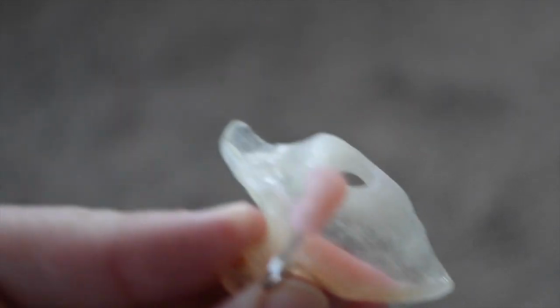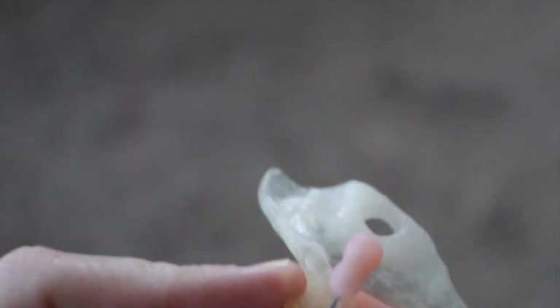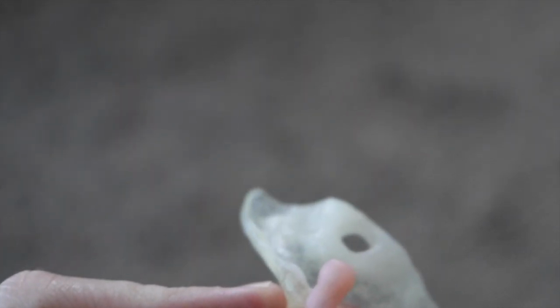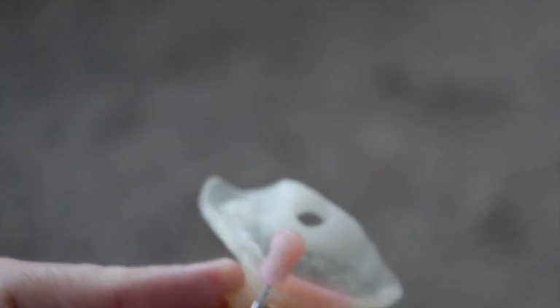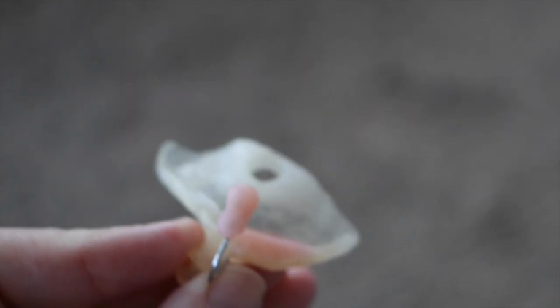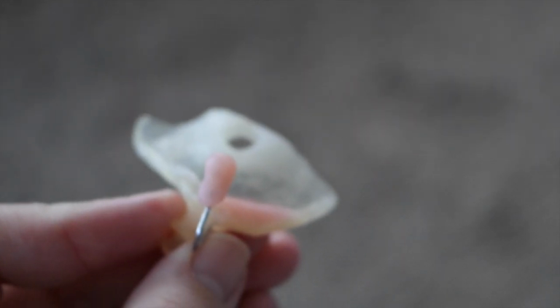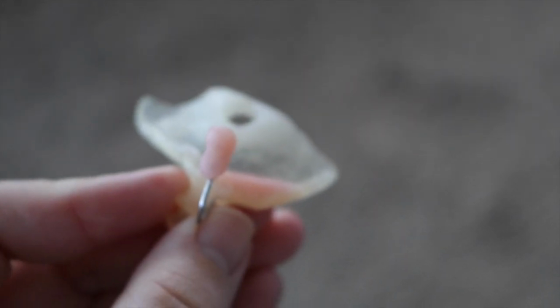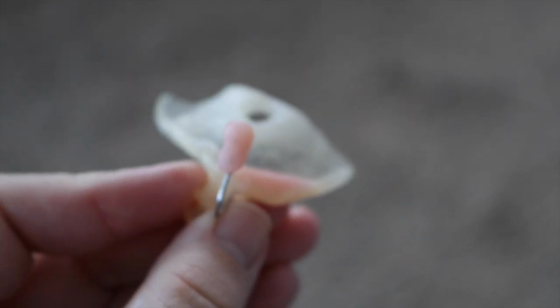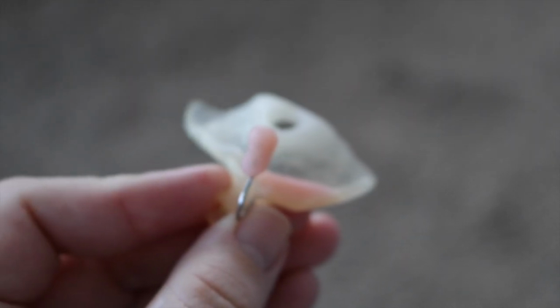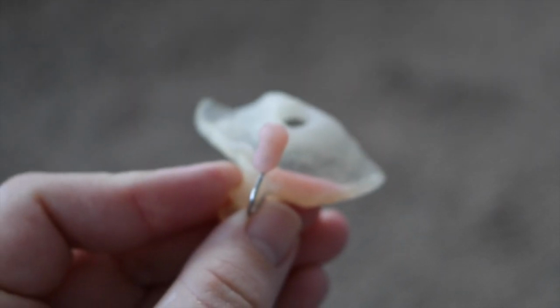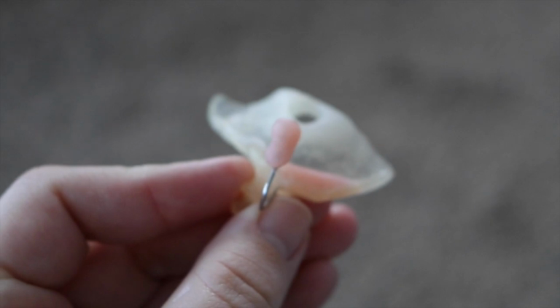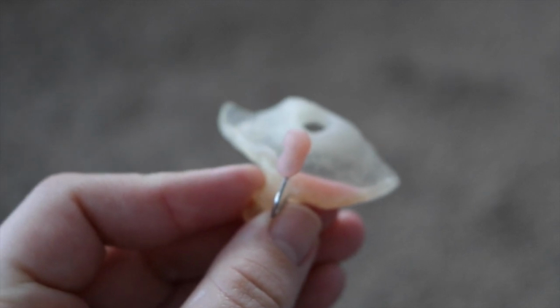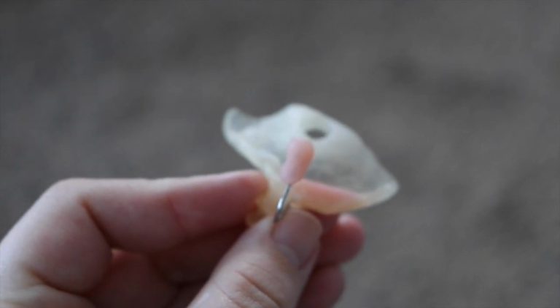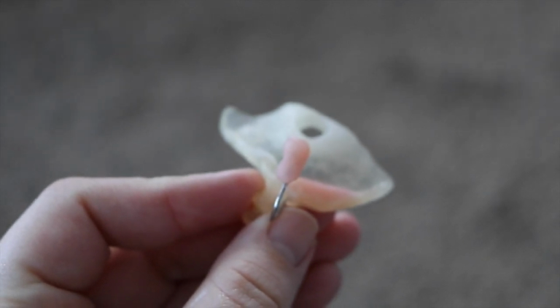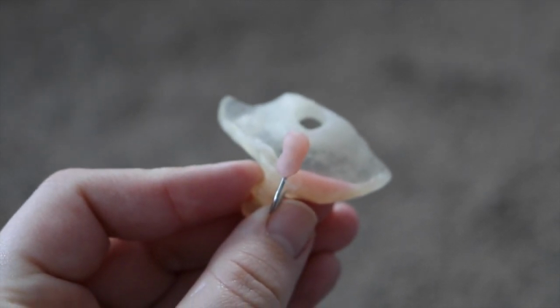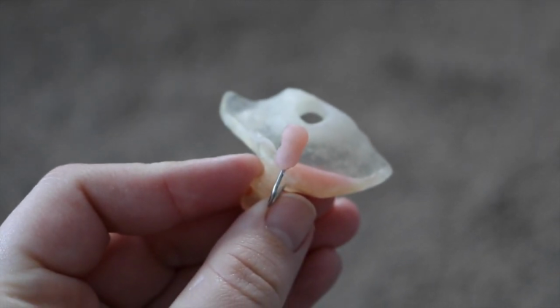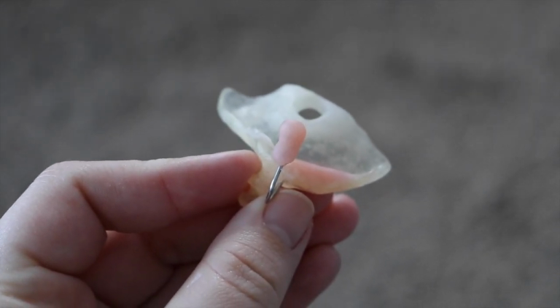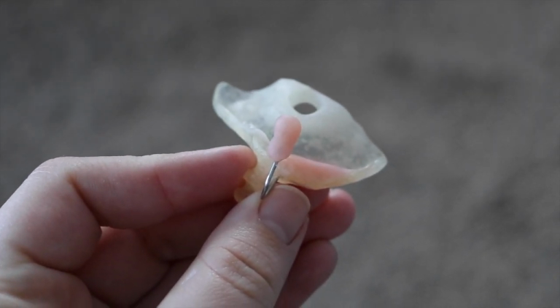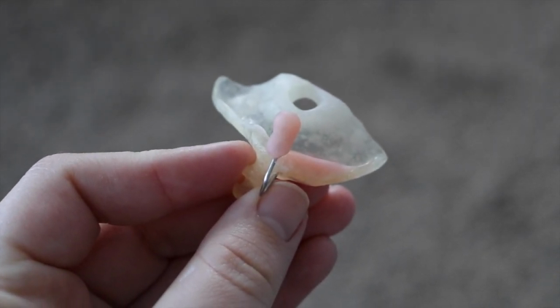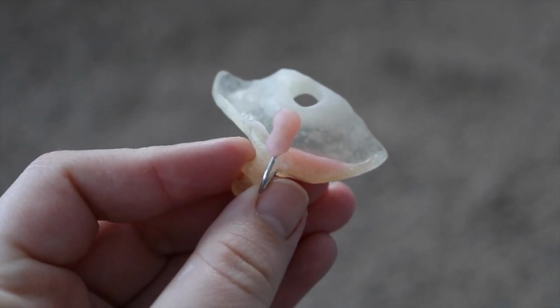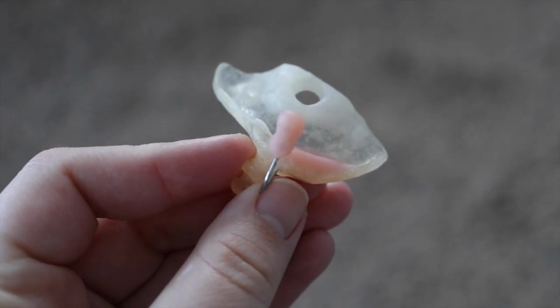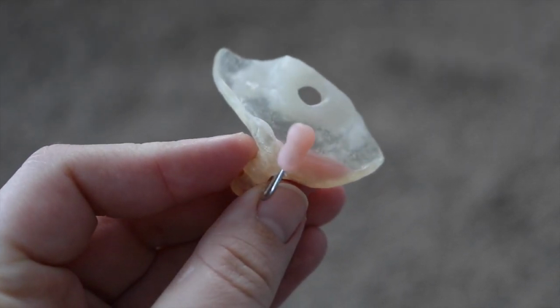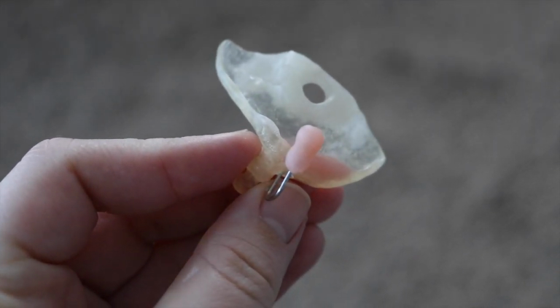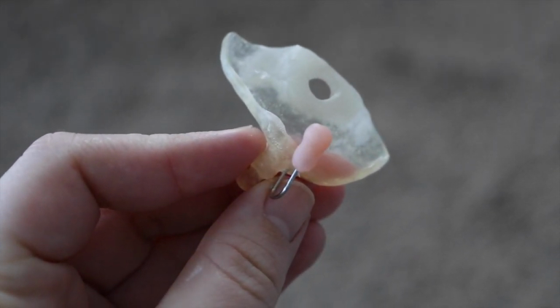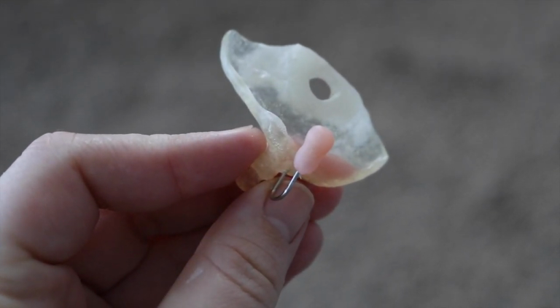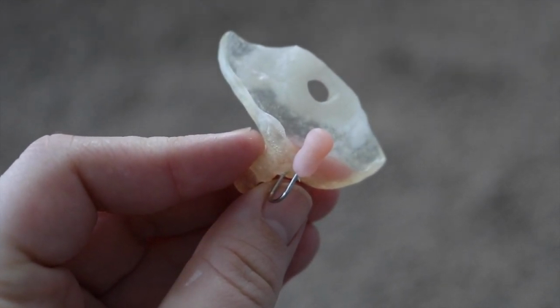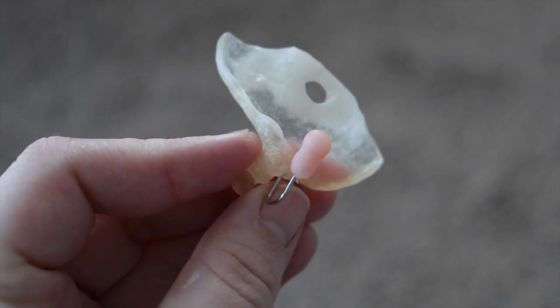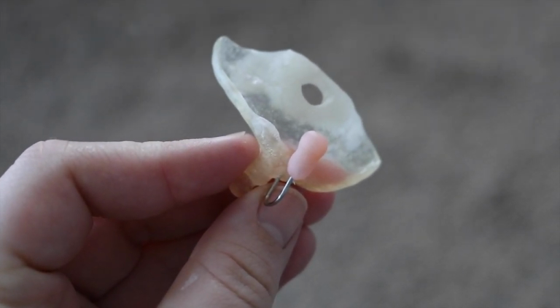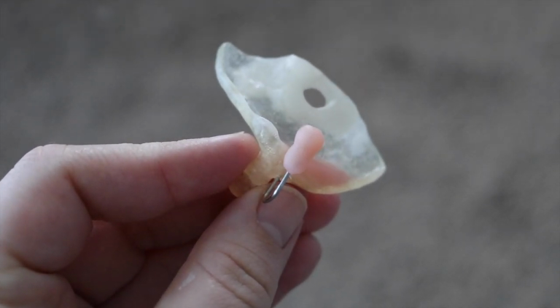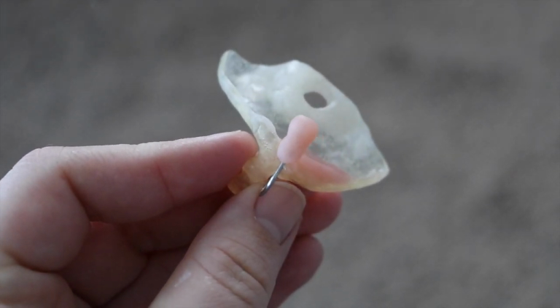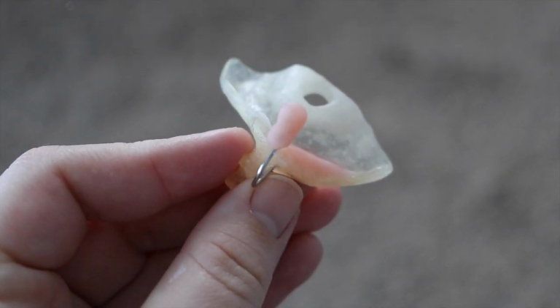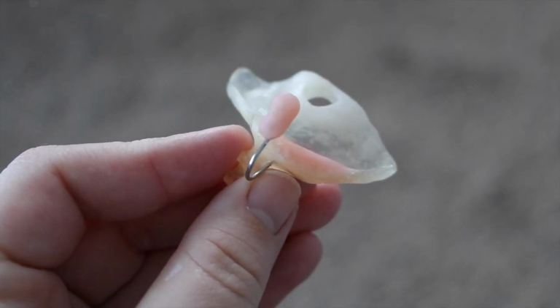There's also a little hole on the top of the NAM, and this is in case it falls down in his mouth and comes loose — he'll still be able to breathe.